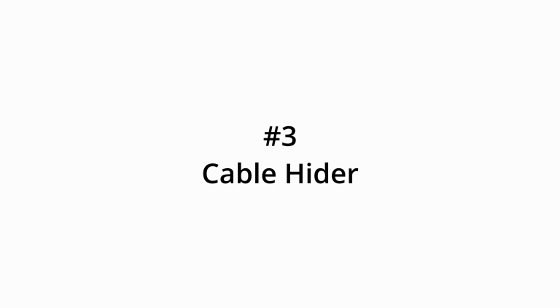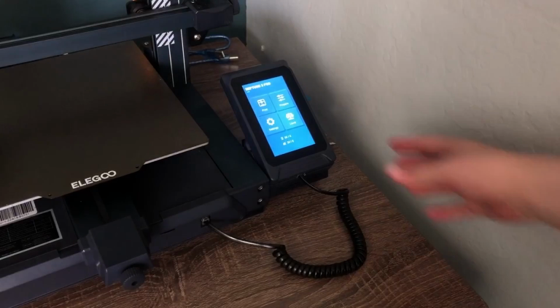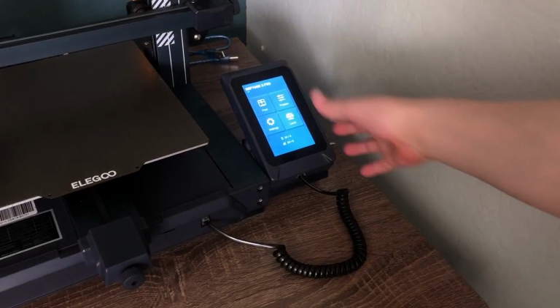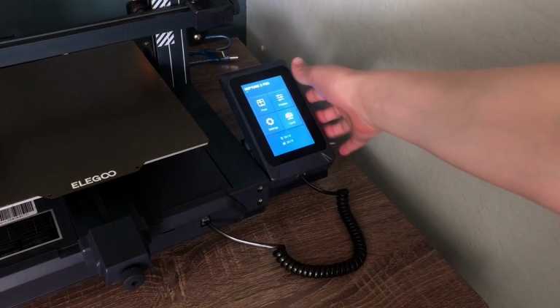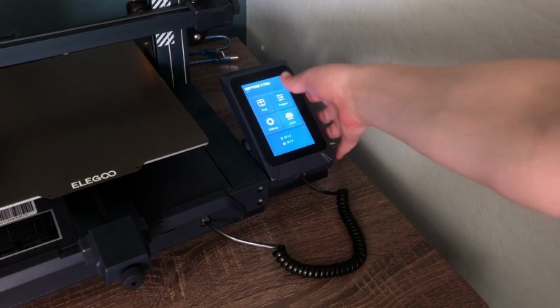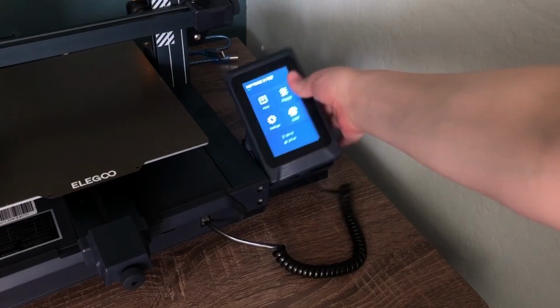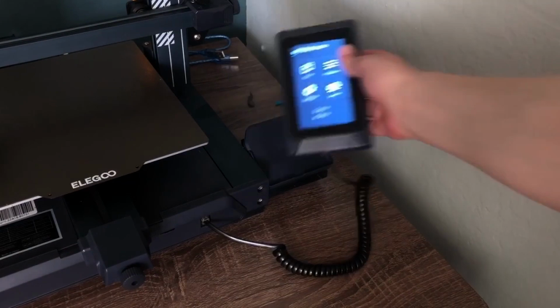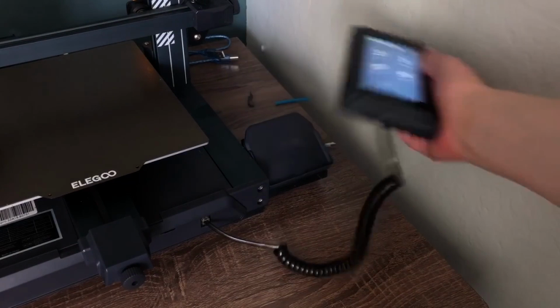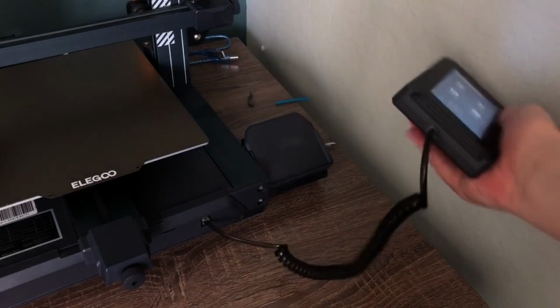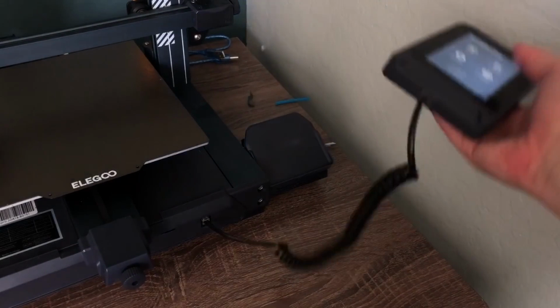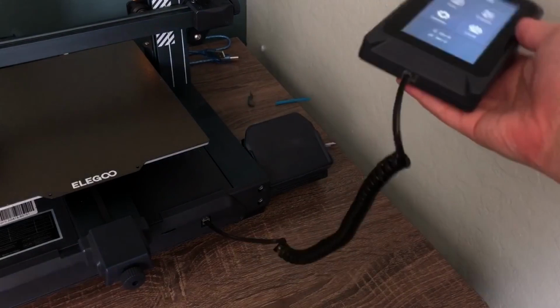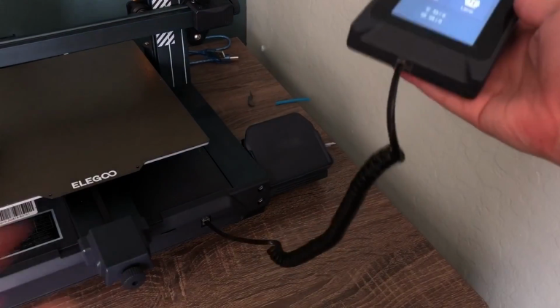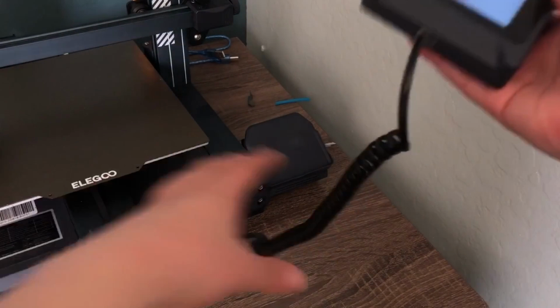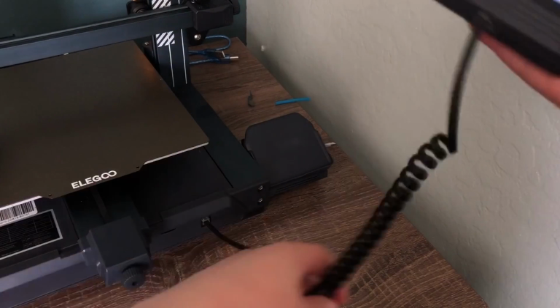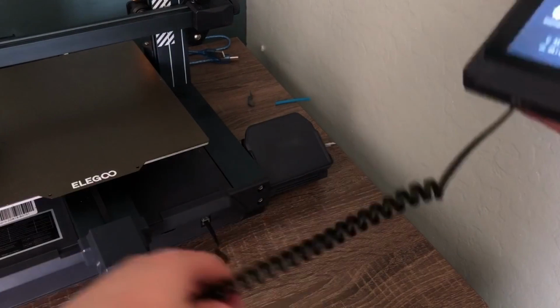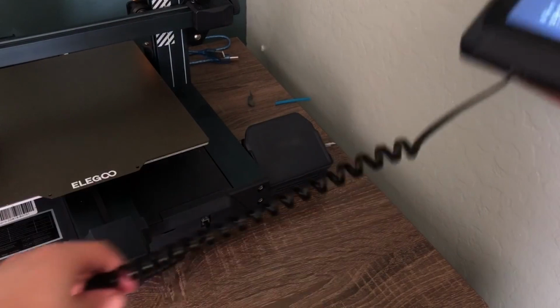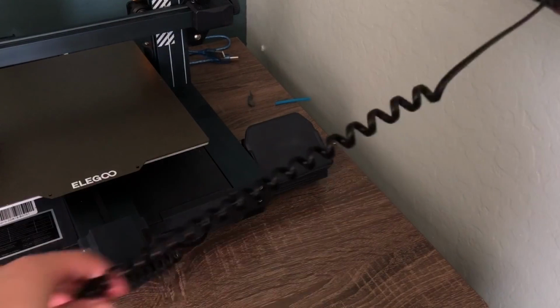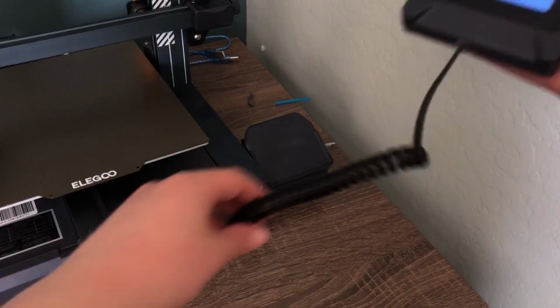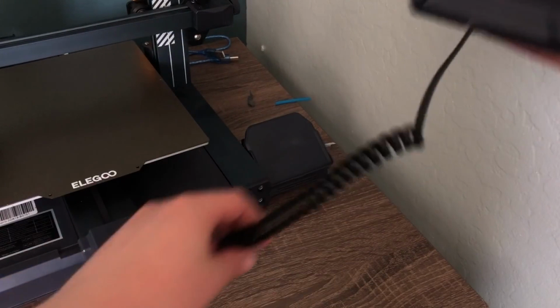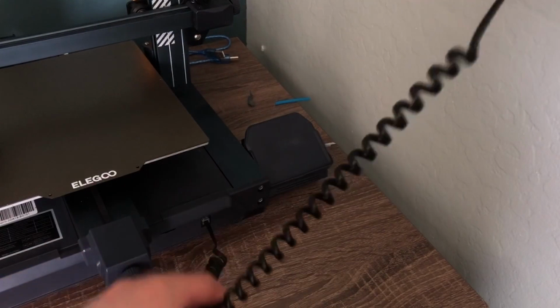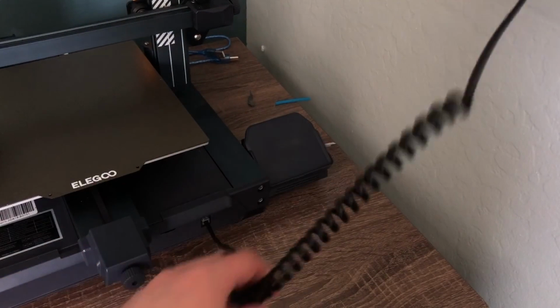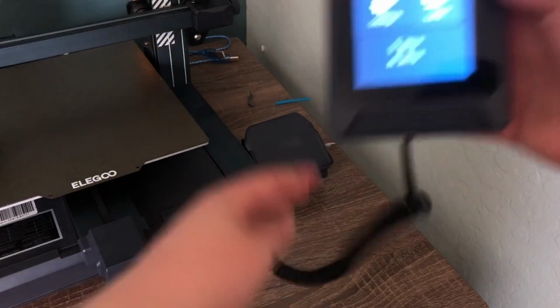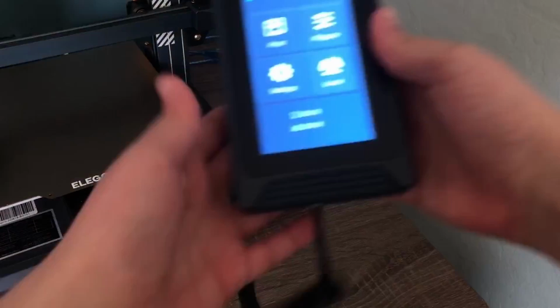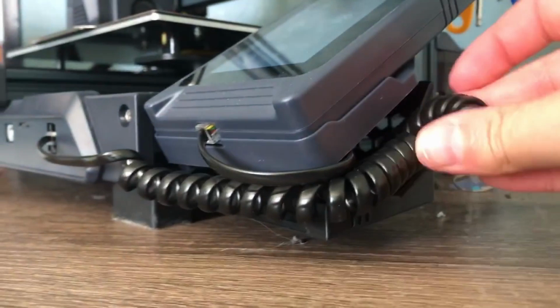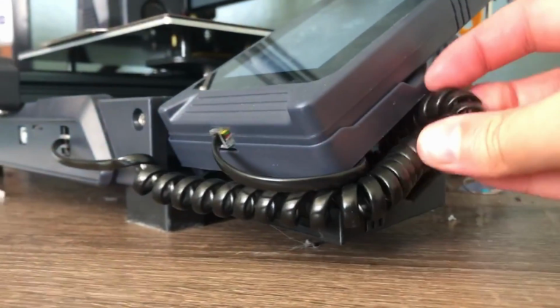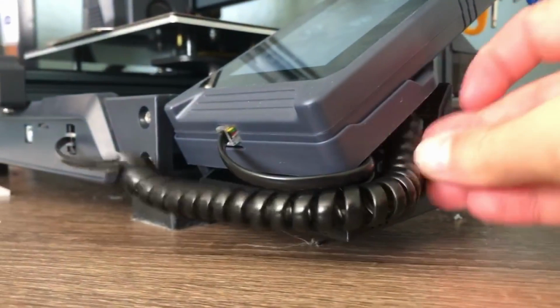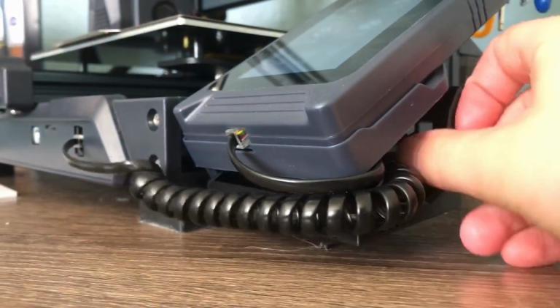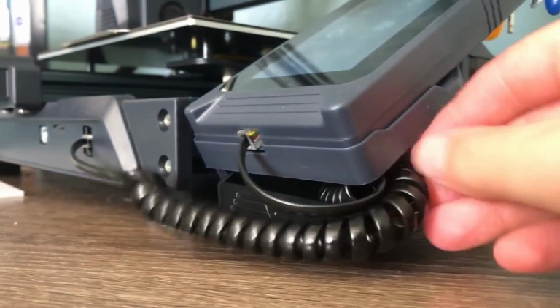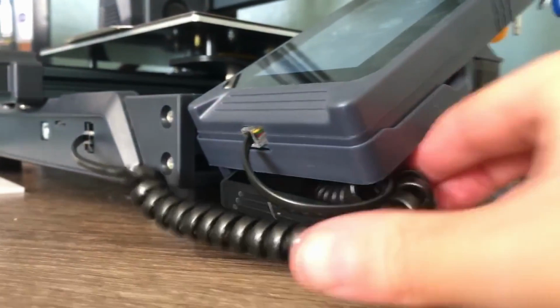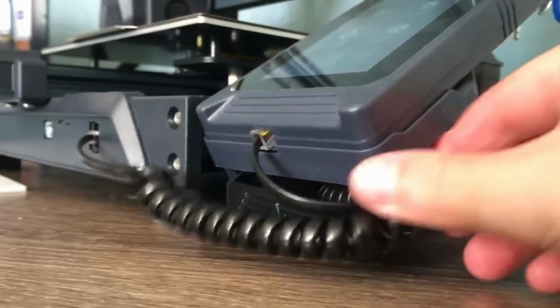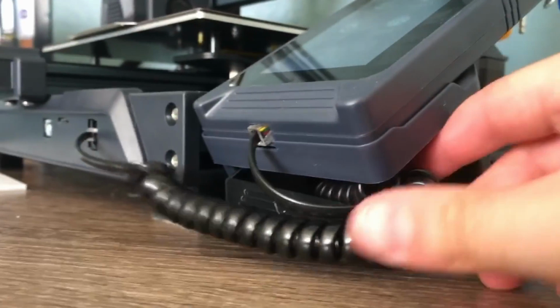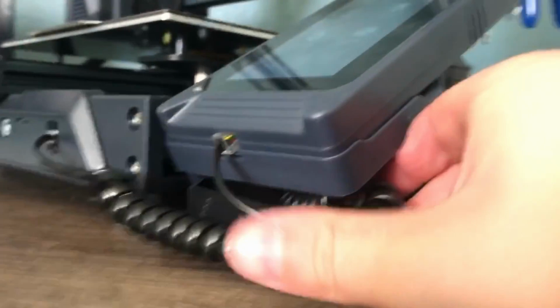This printer has a unique screen that is on a cord, but sometimes it can get in my way, so I found this design that hides the cord.